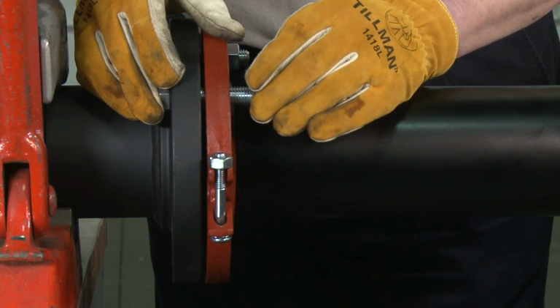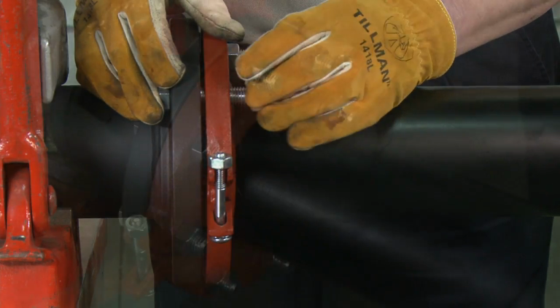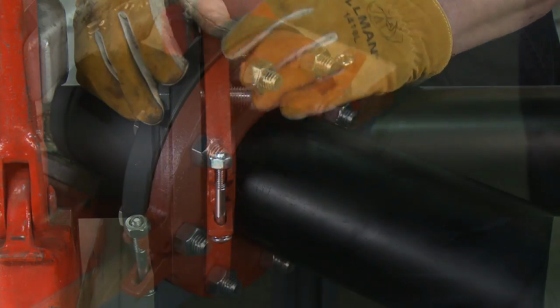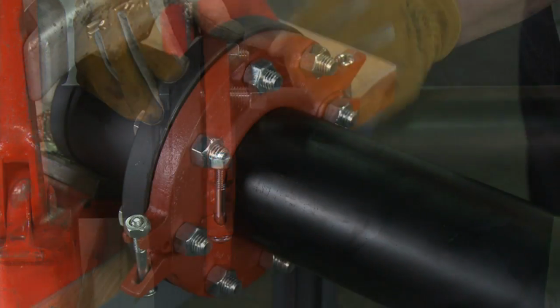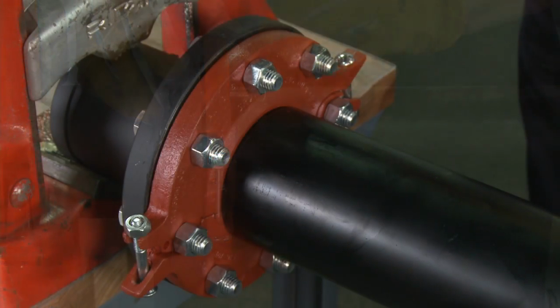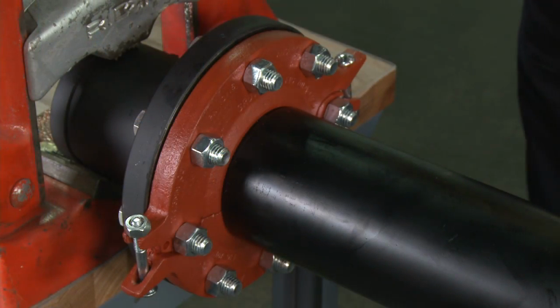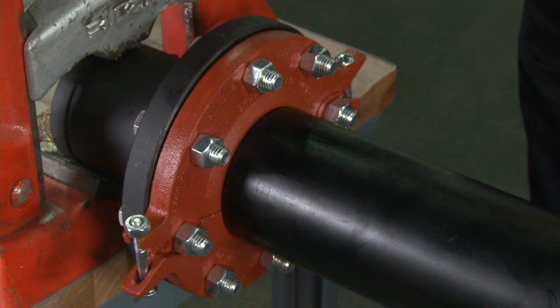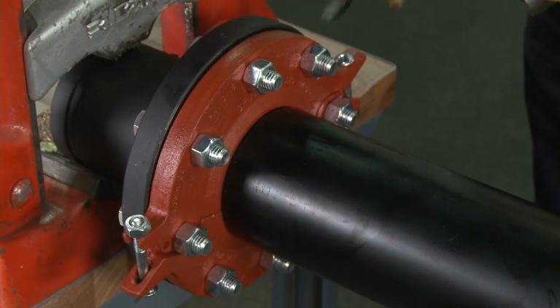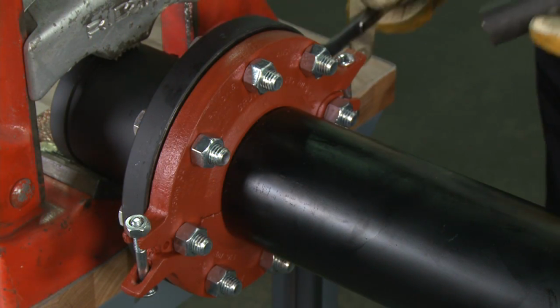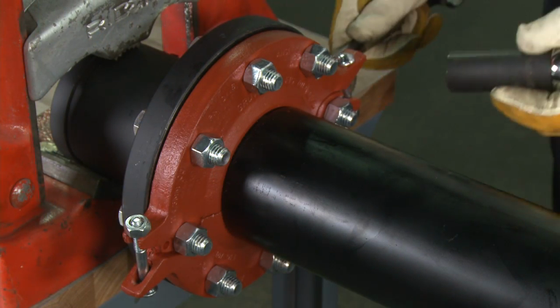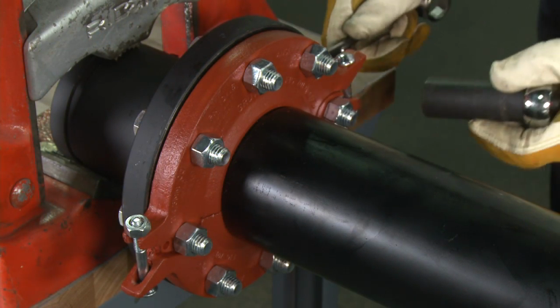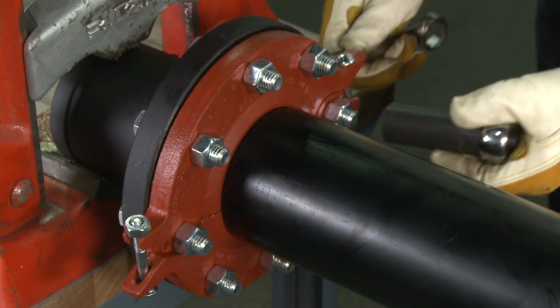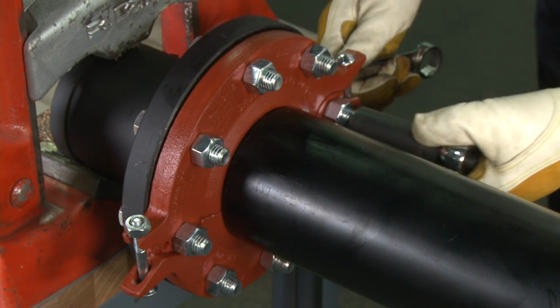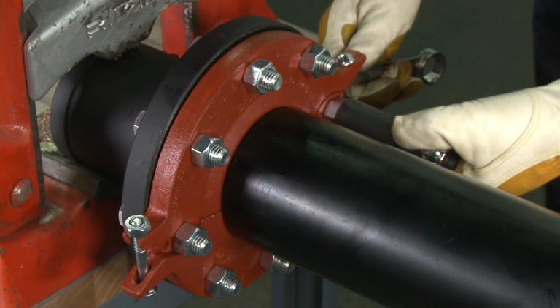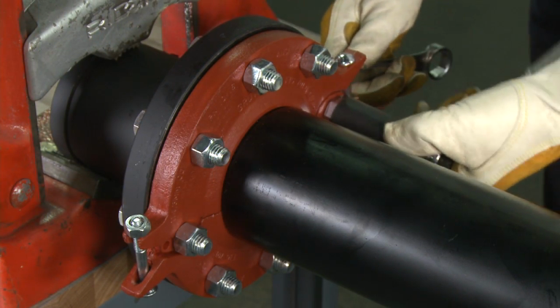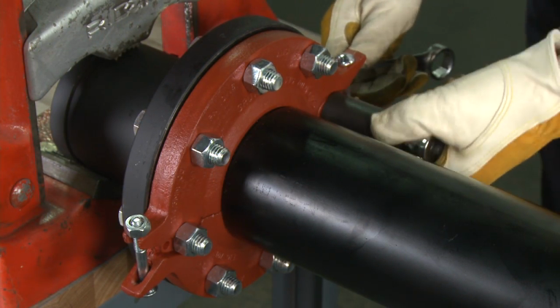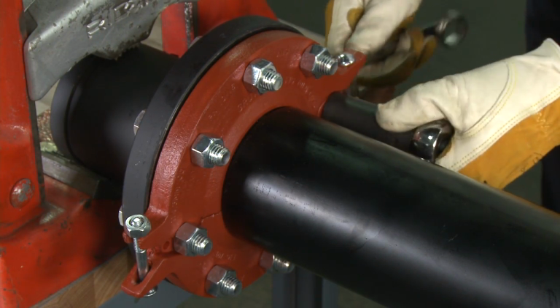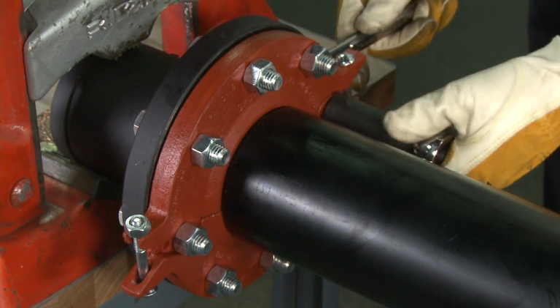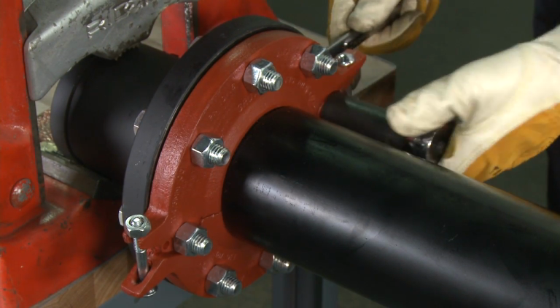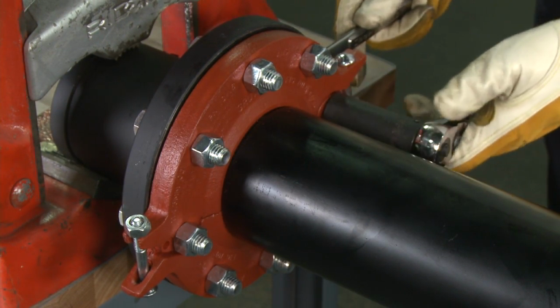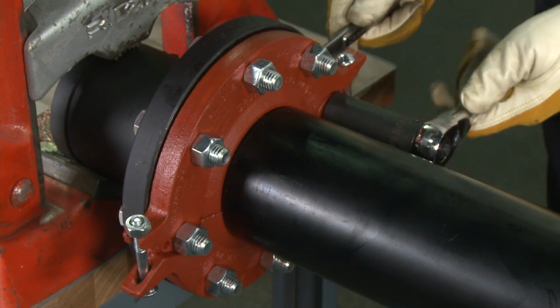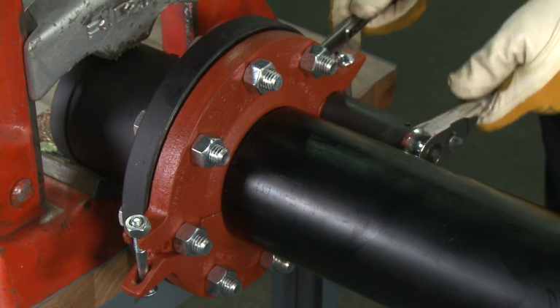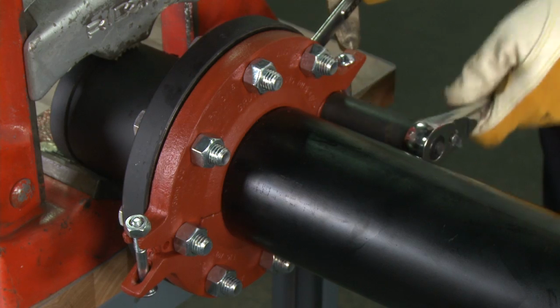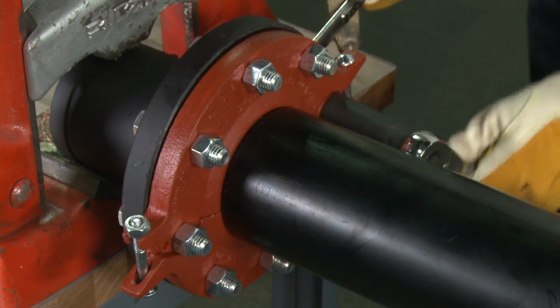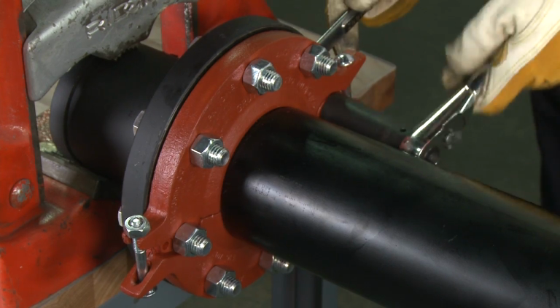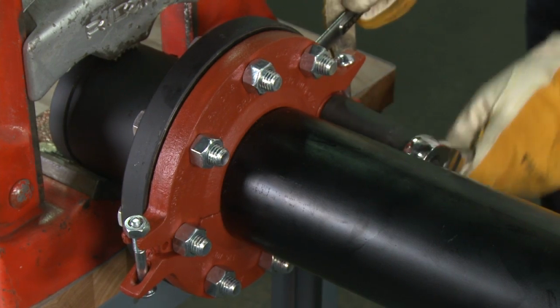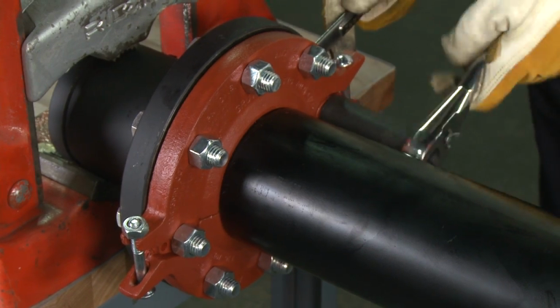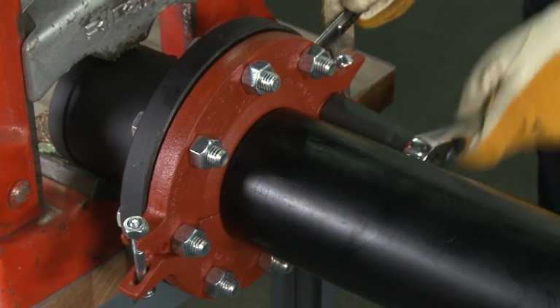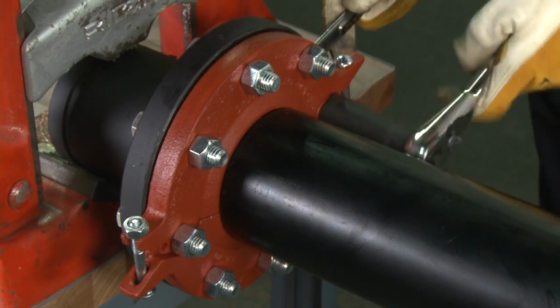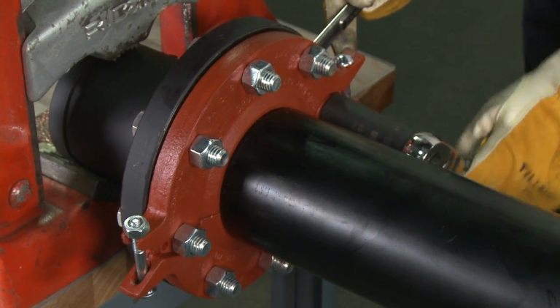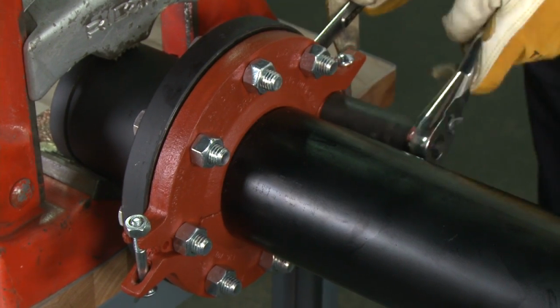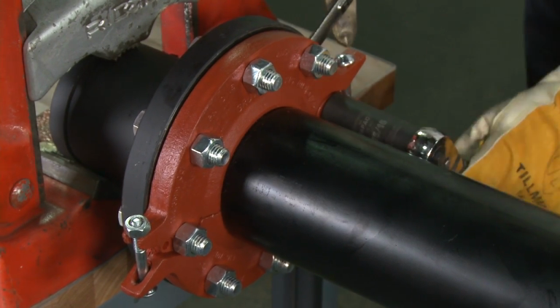Tighten the nuts alternately and evenly so the flange faces remain parallel. All the bolts or studs must be torqued to the mating flange bolt's specified torque.